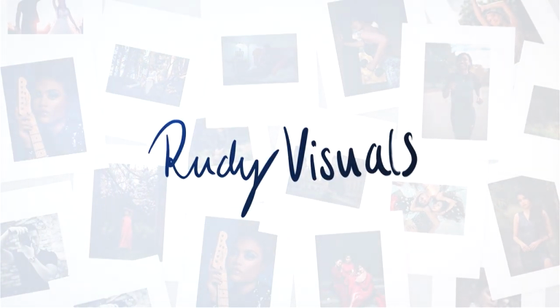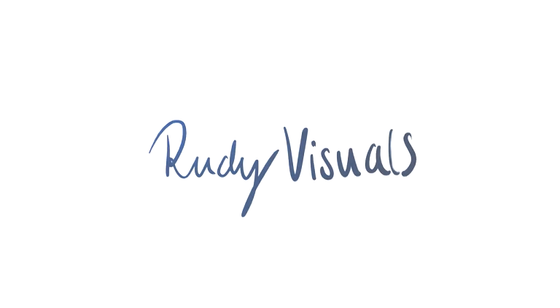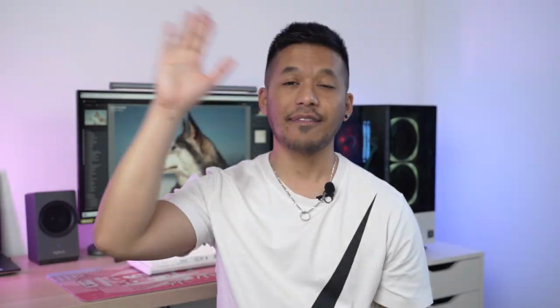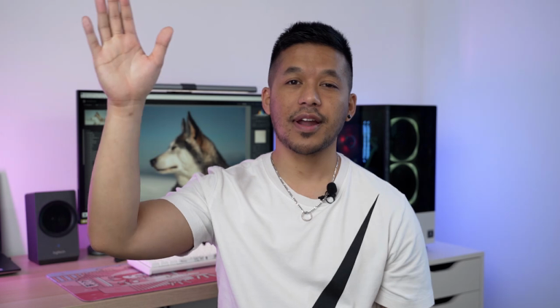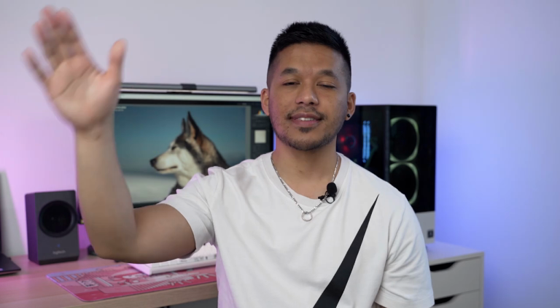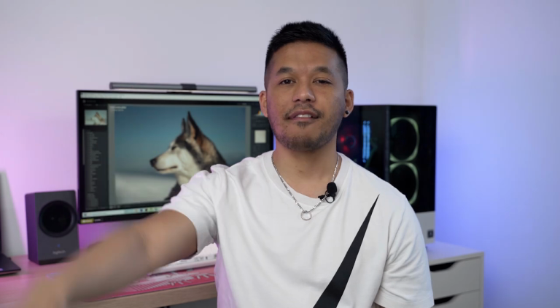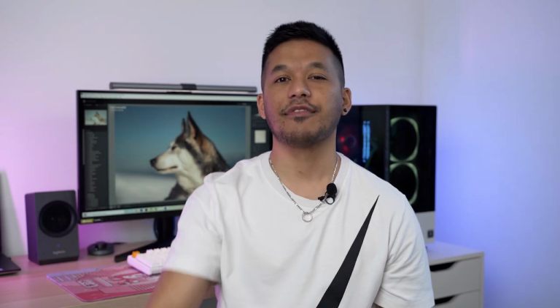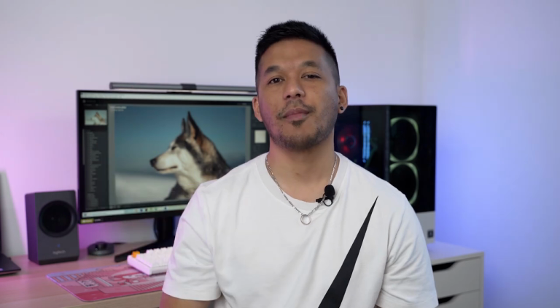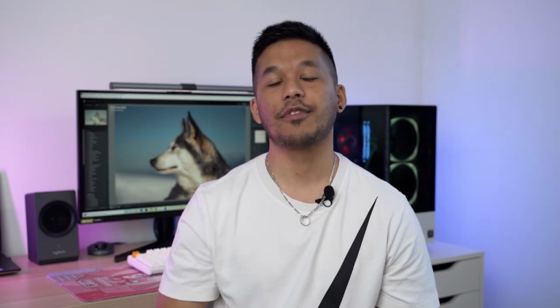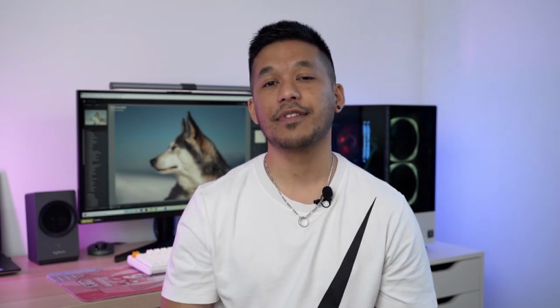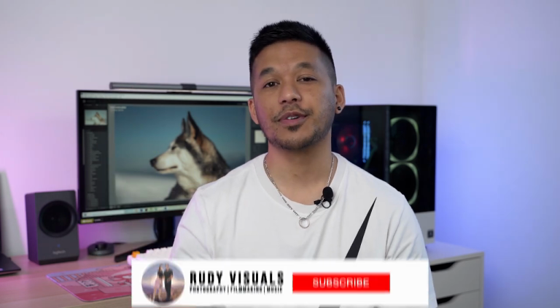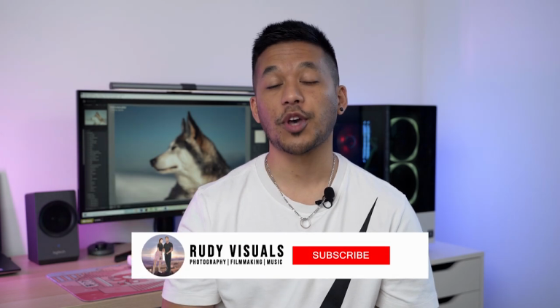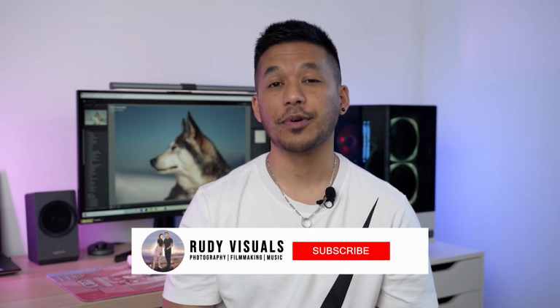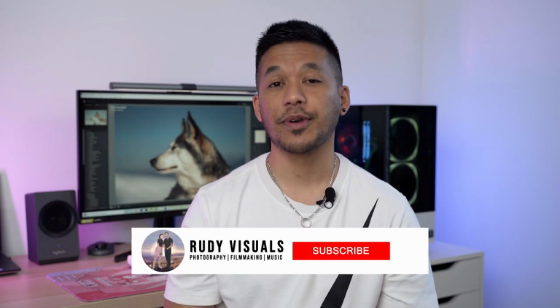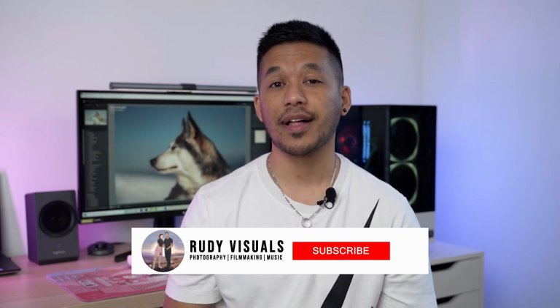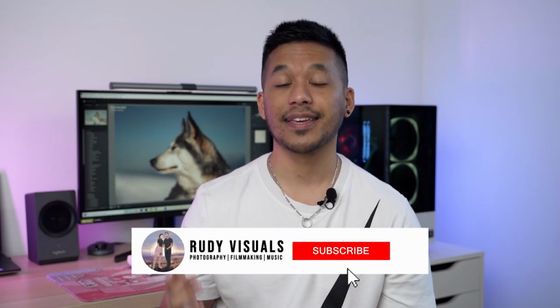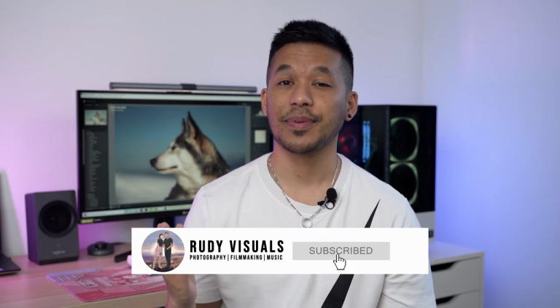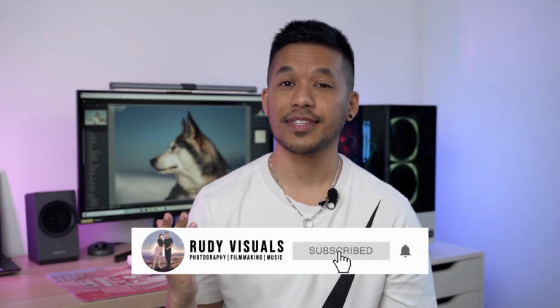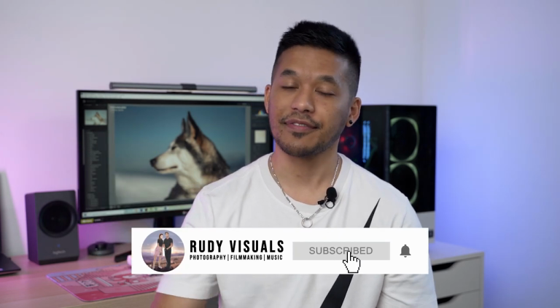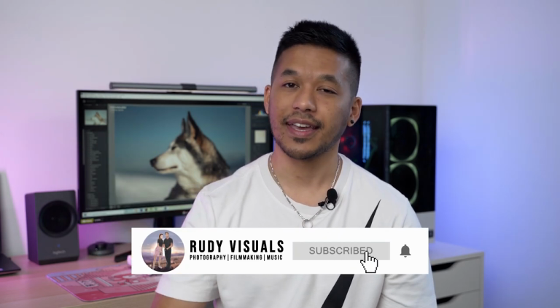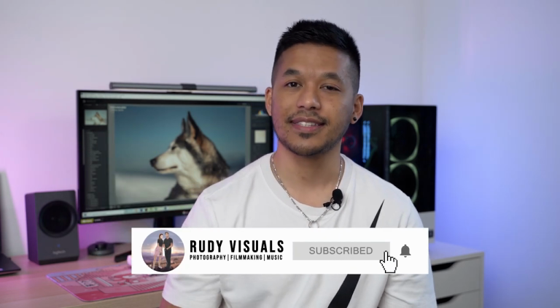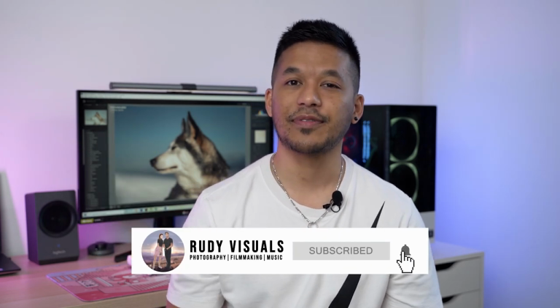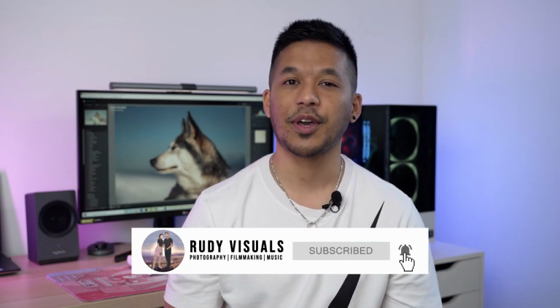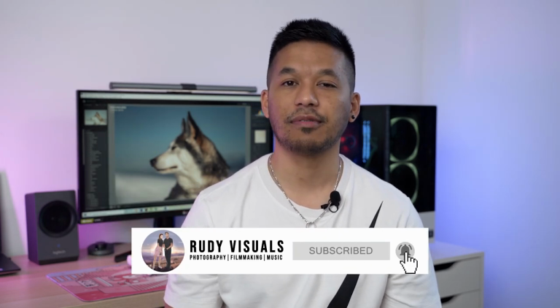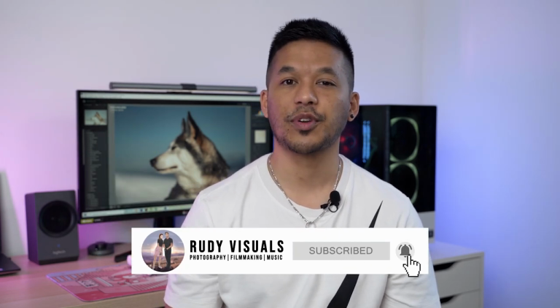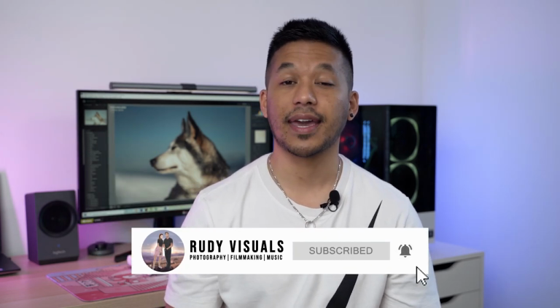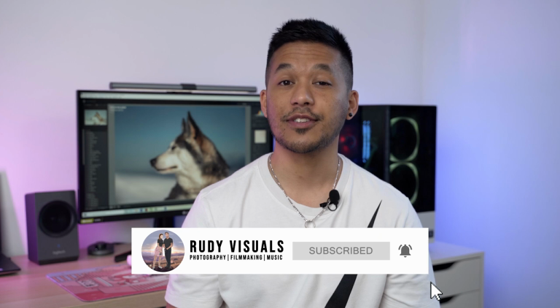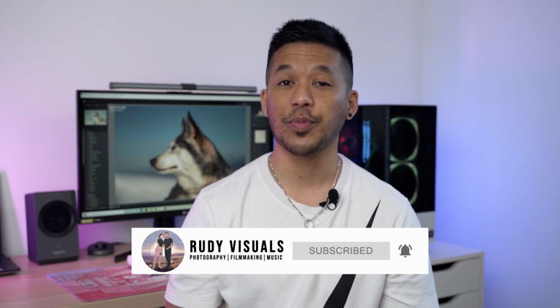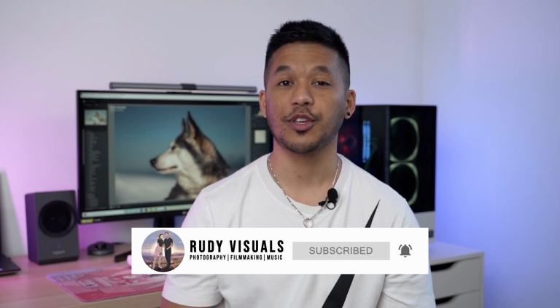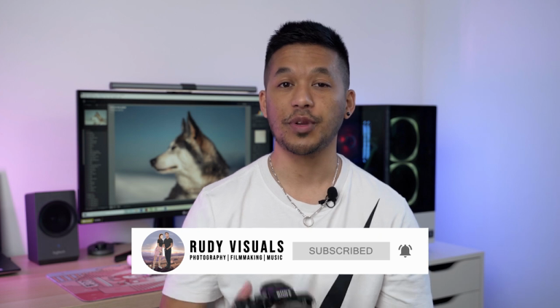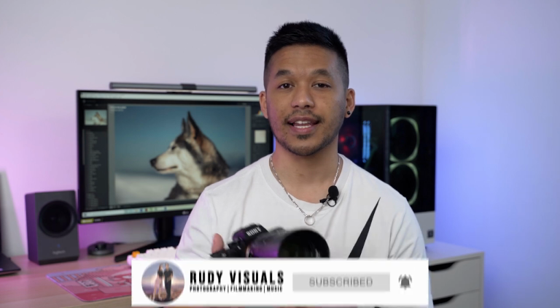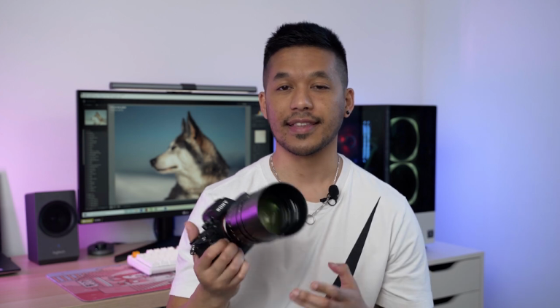Hey everyone, it's Aaron from RudyVisuals. Hope you're all doing well and keeping safe. In today's video we're reviewing a super unique lens.